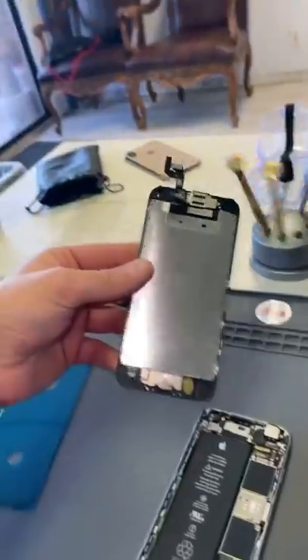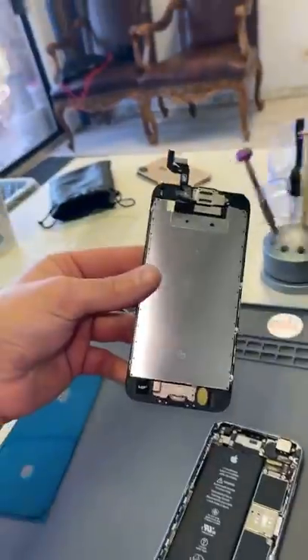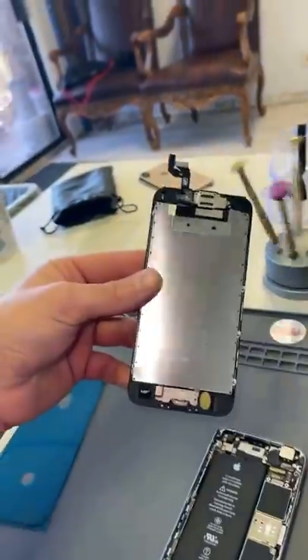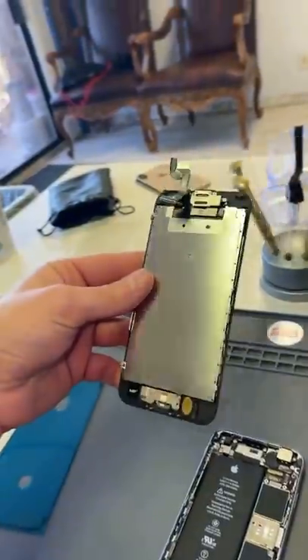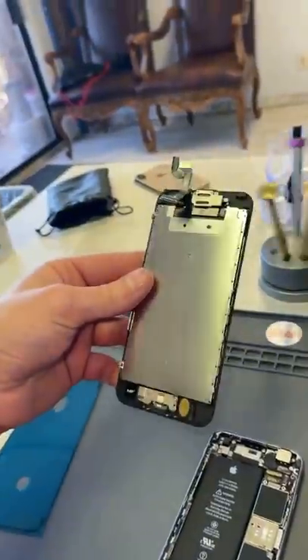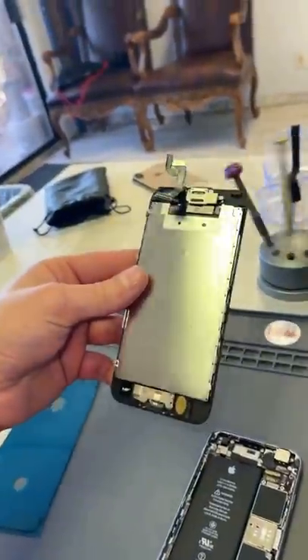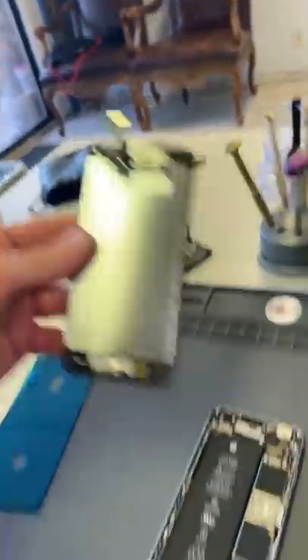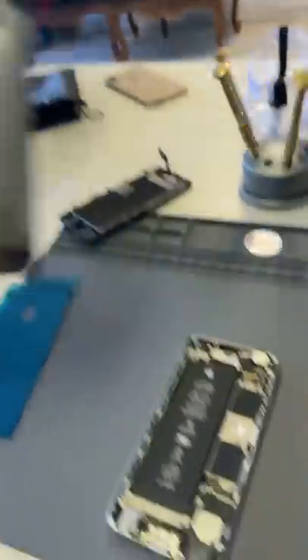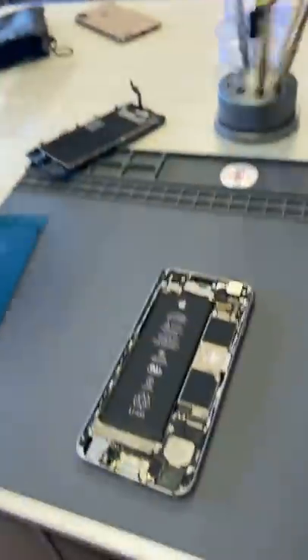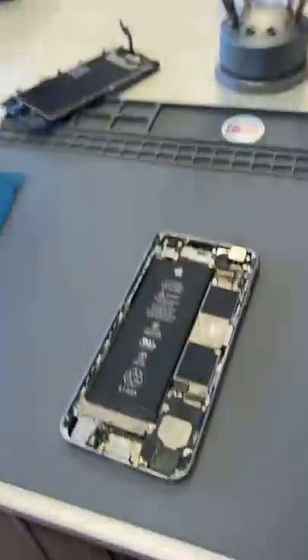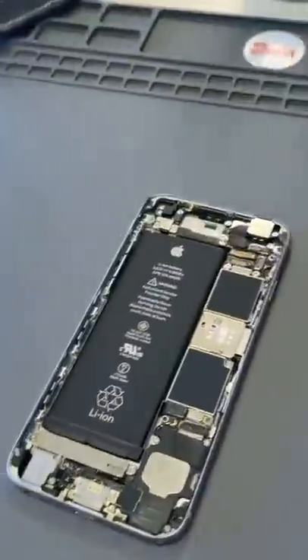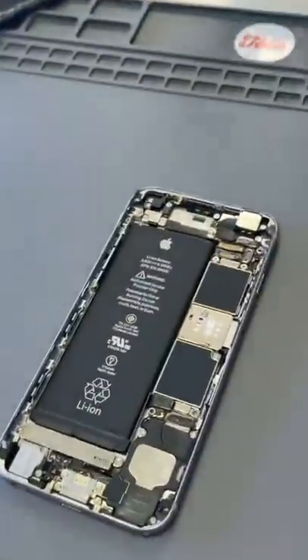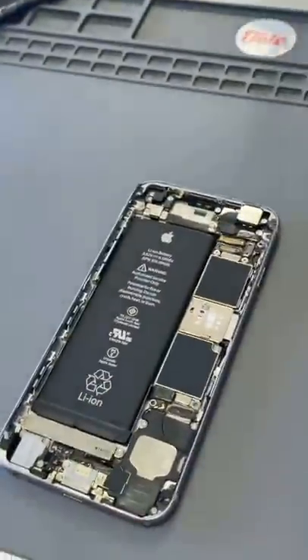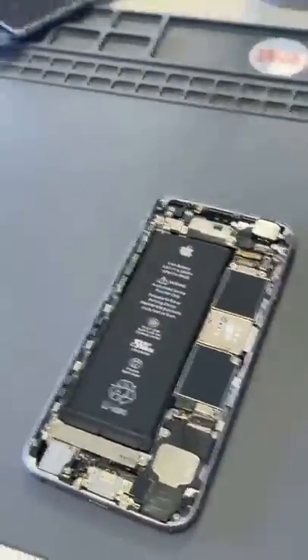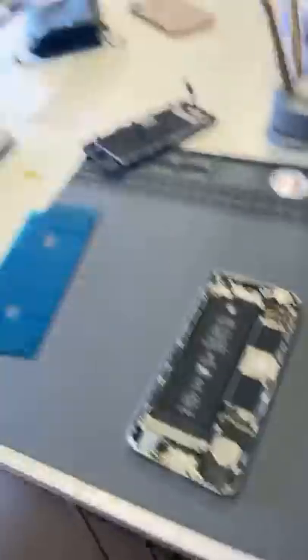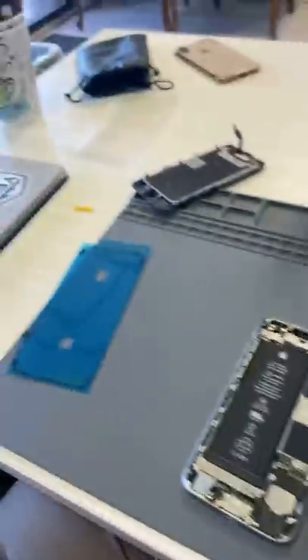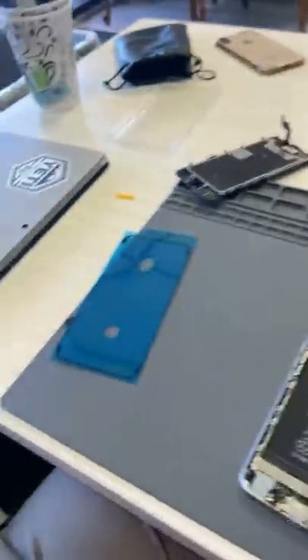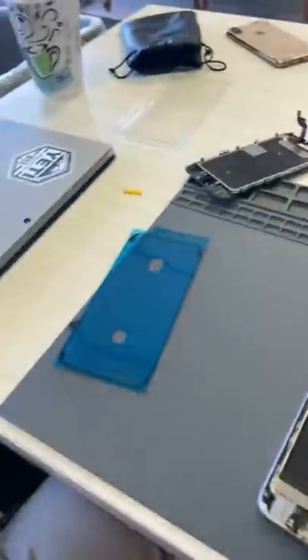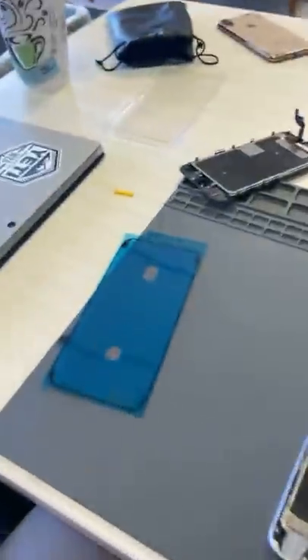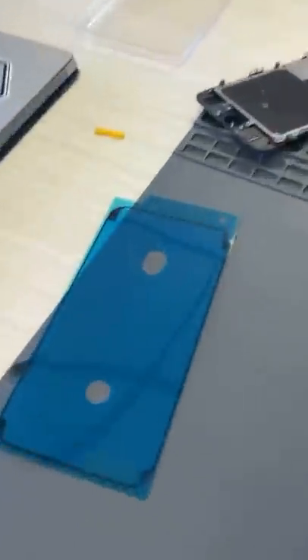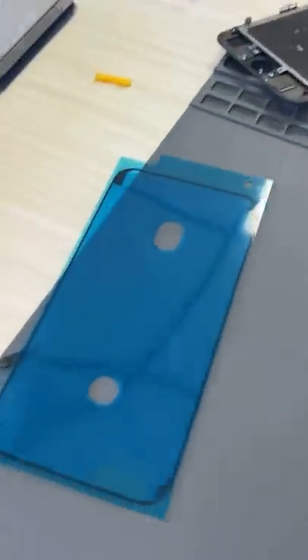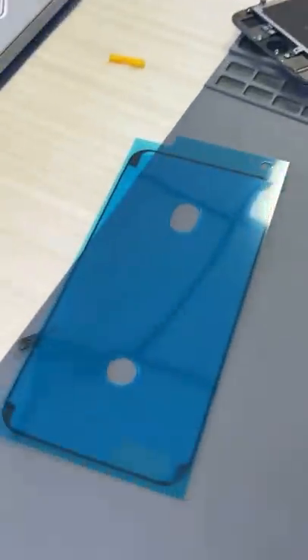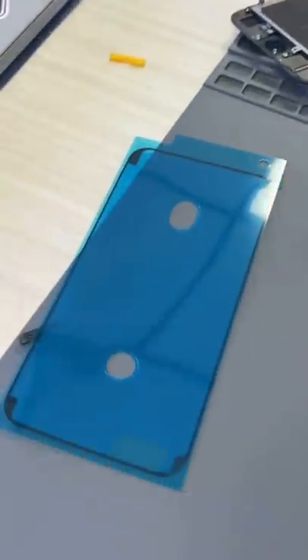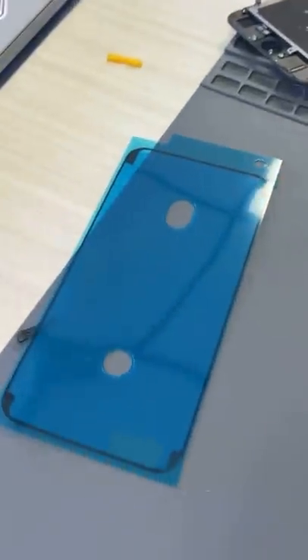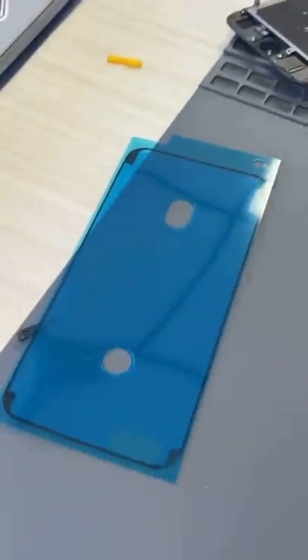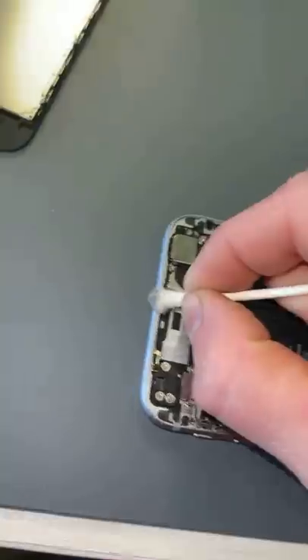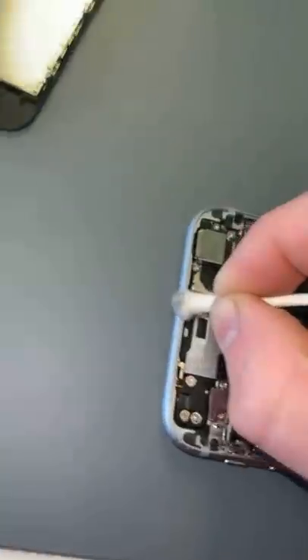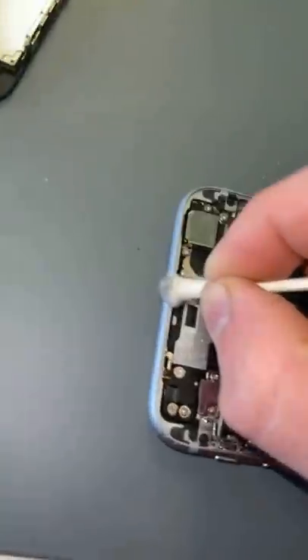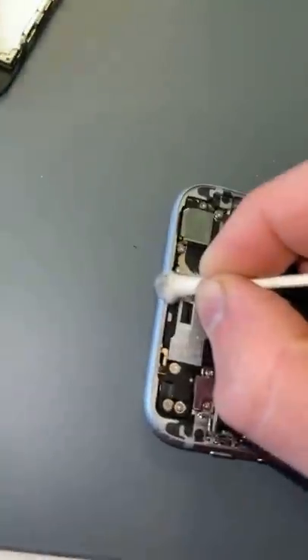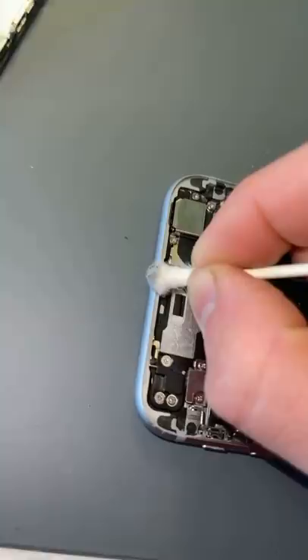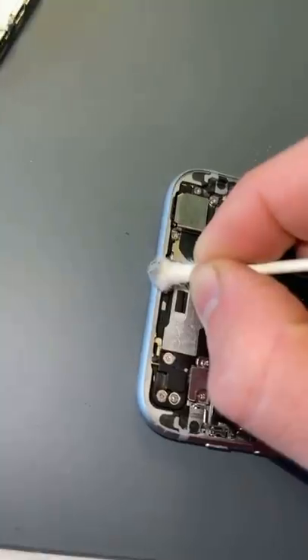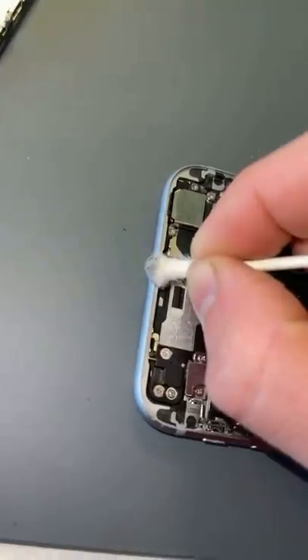There we go. Now we just have to prep the frame for the new water and dust resisting seal. We'll make sure it's squeaky clean.